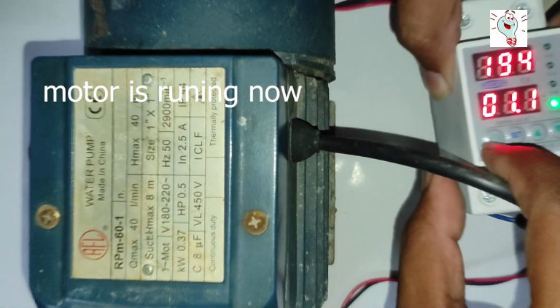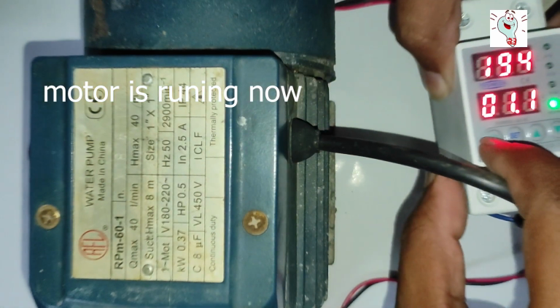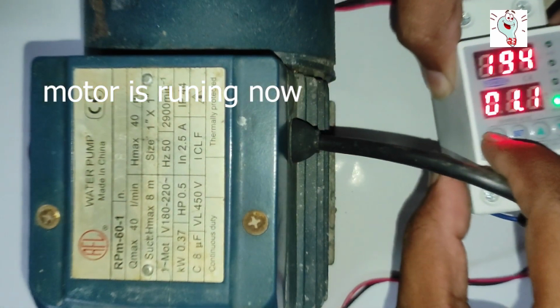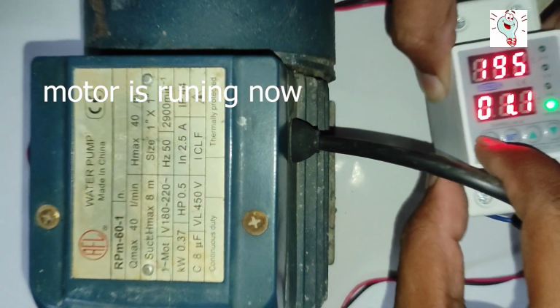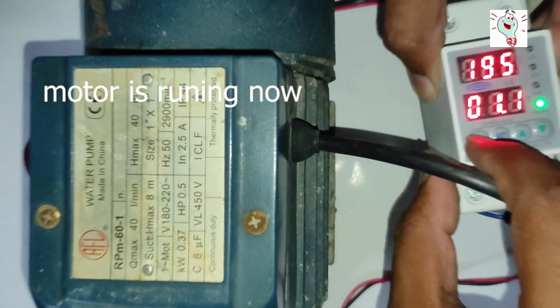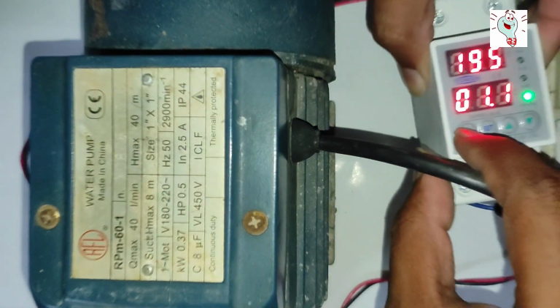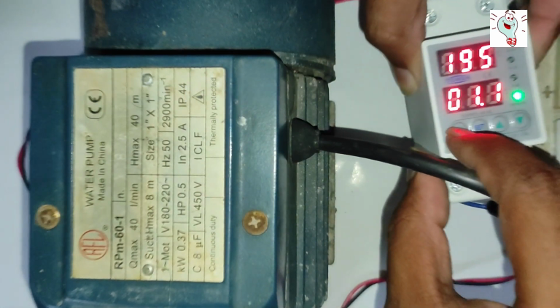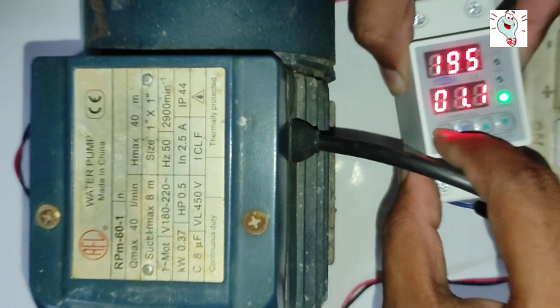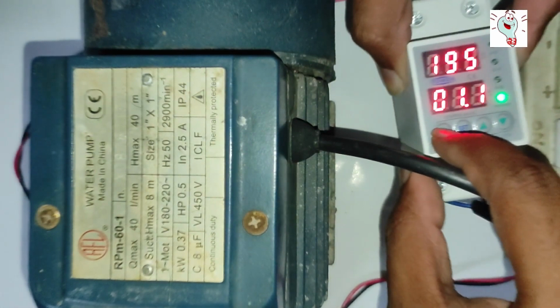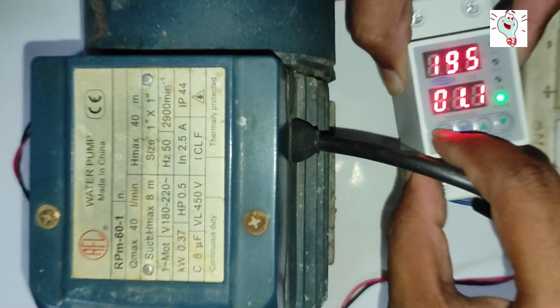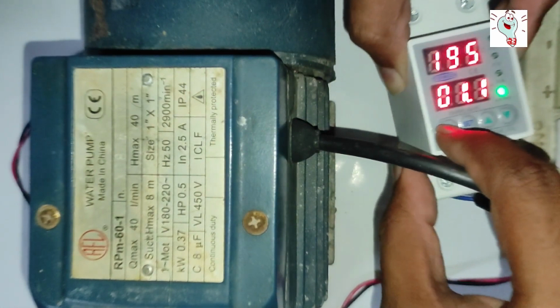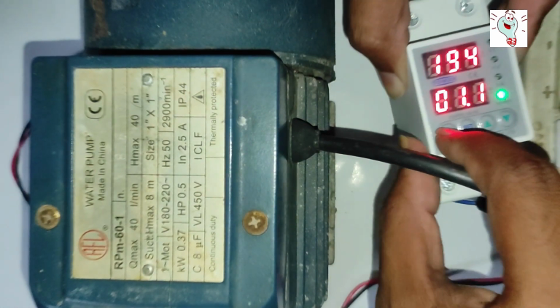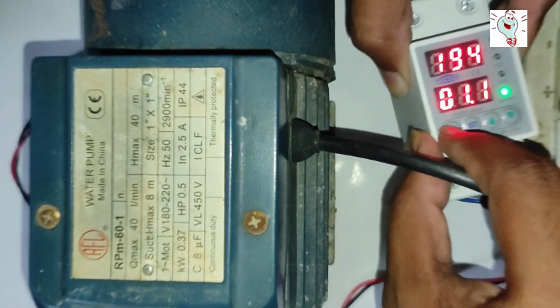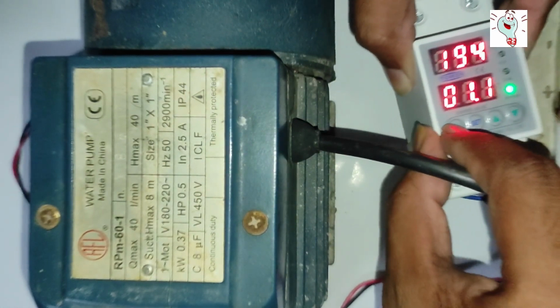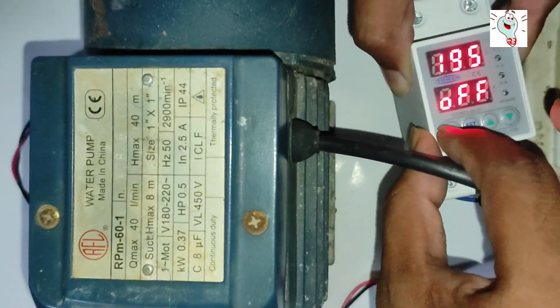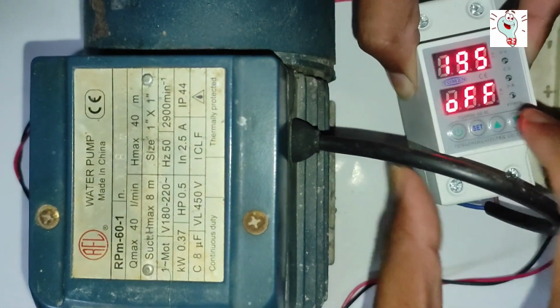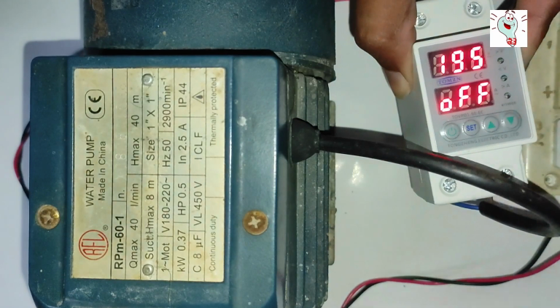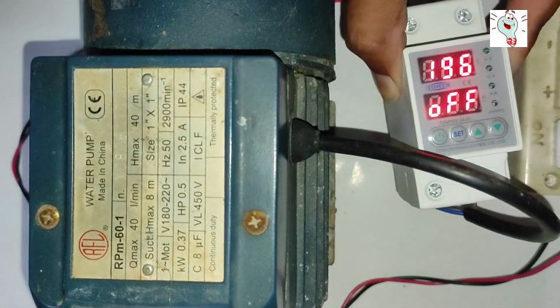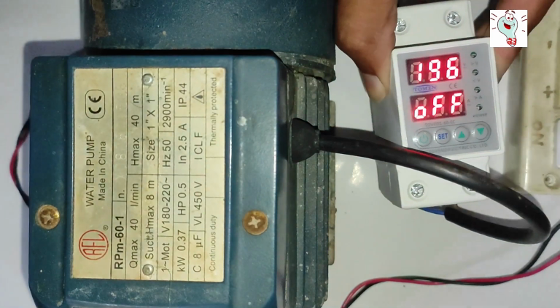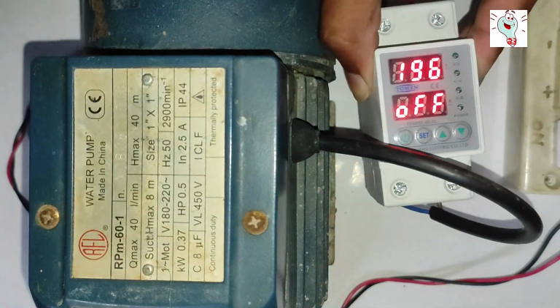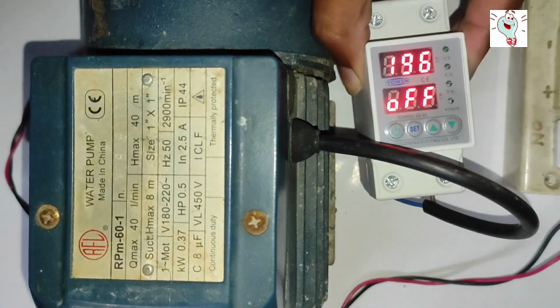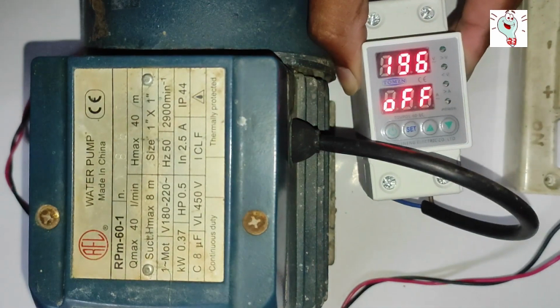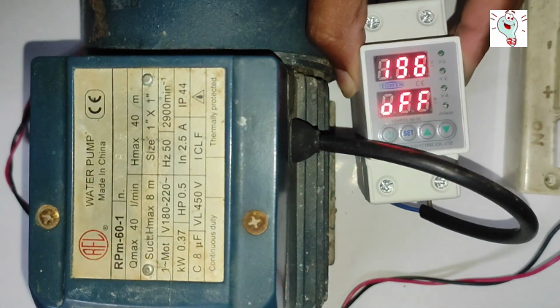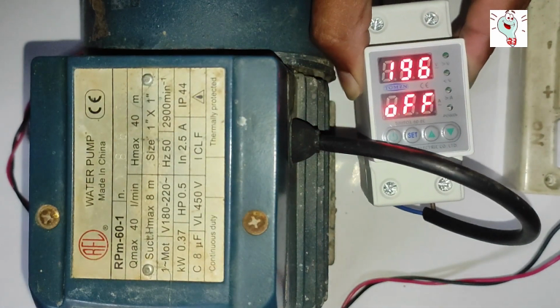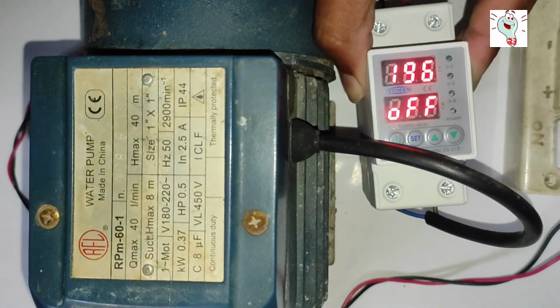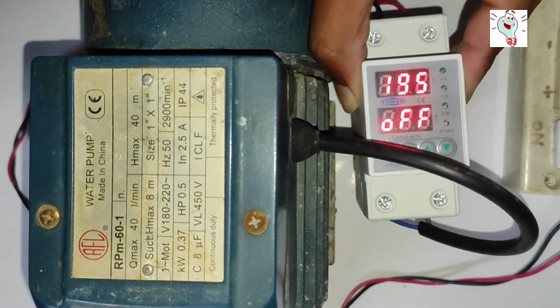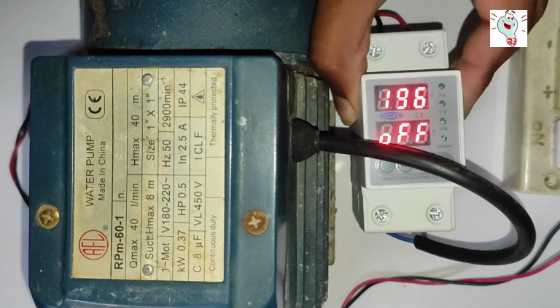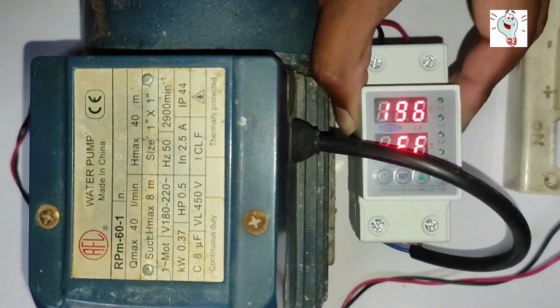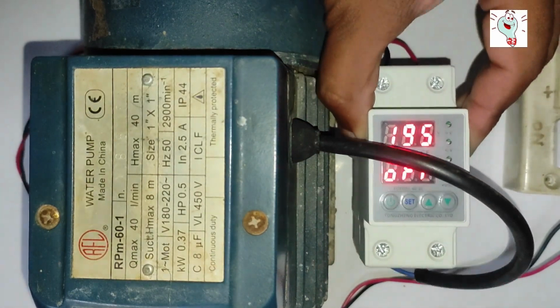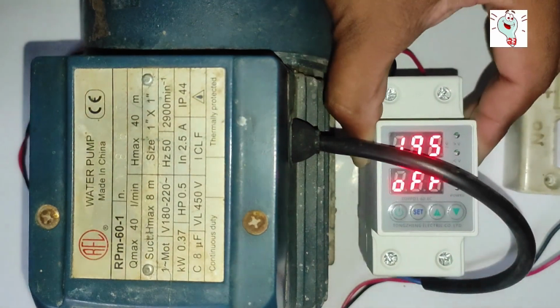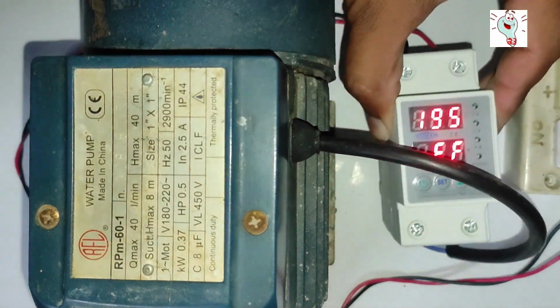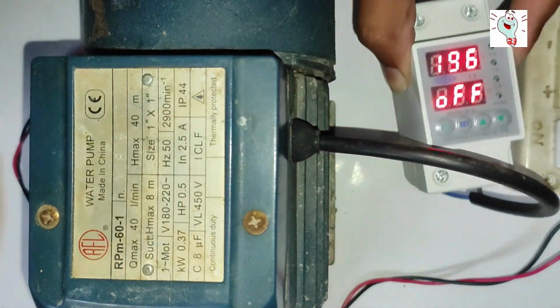We can also manually press the power button to turn the output on or off.